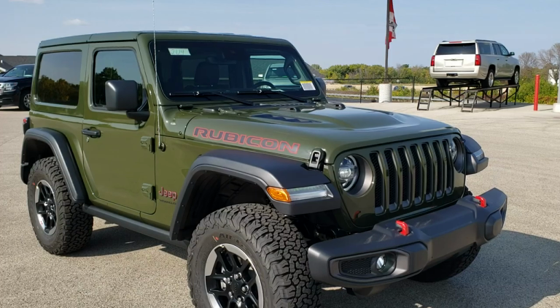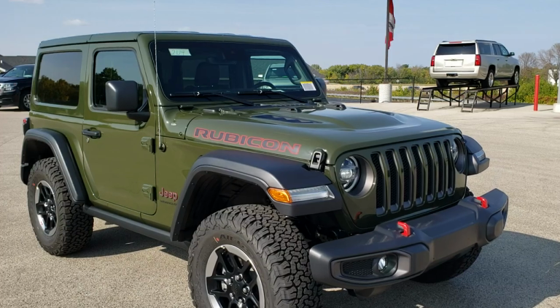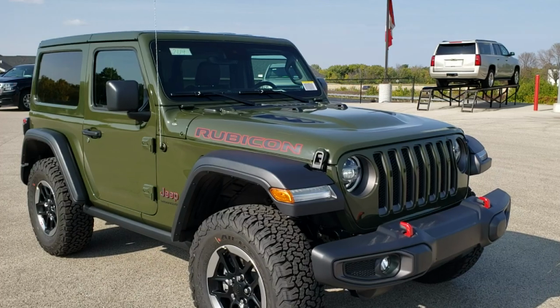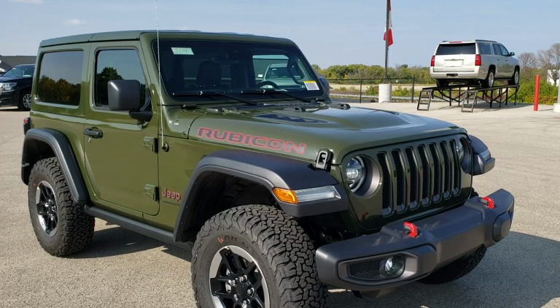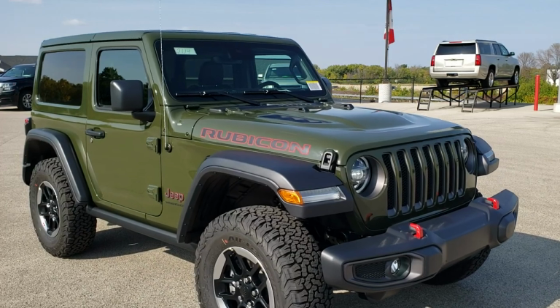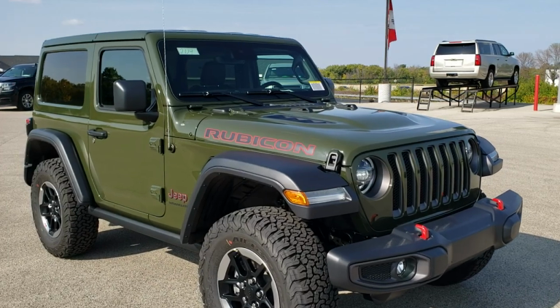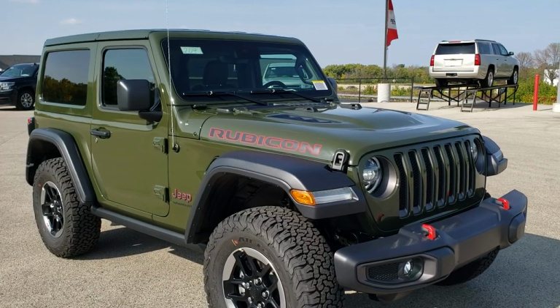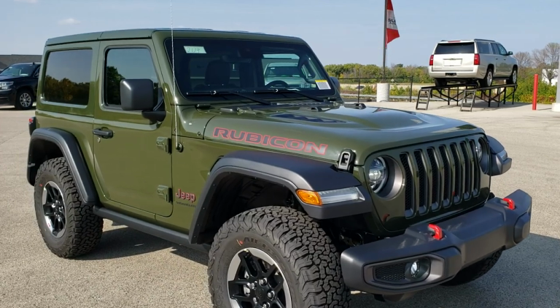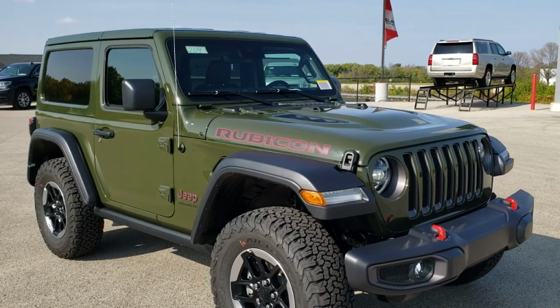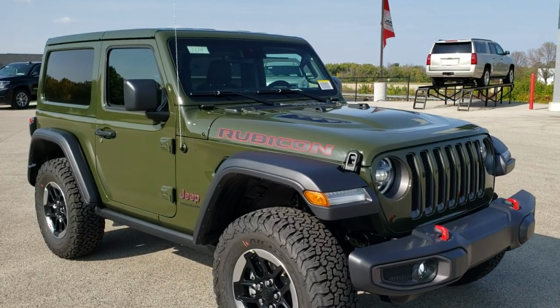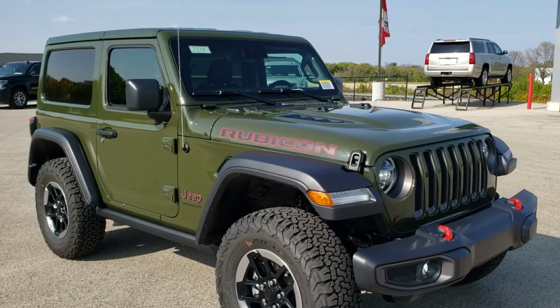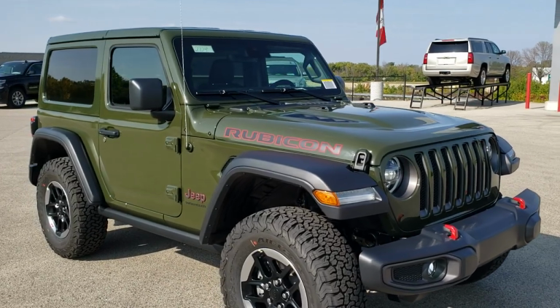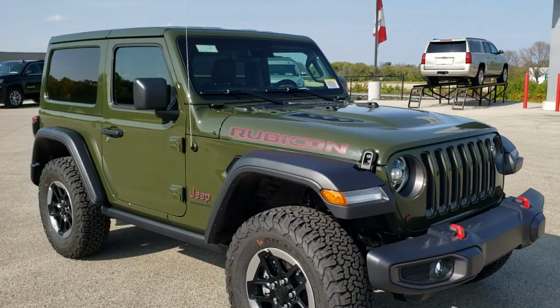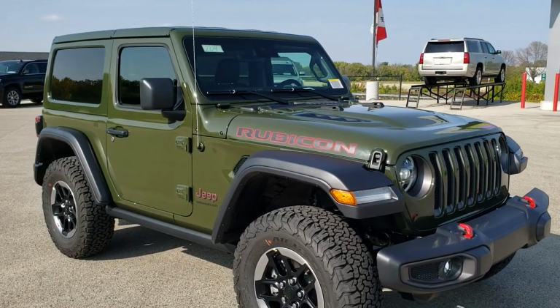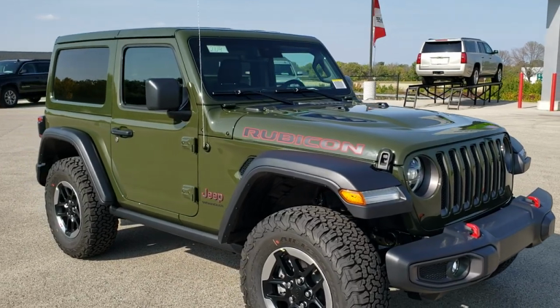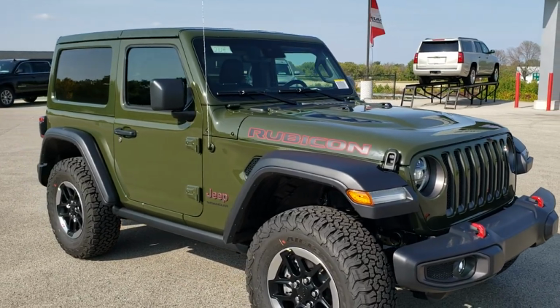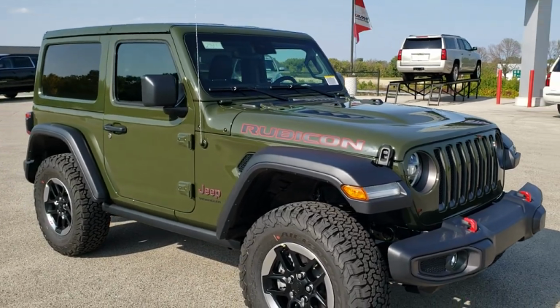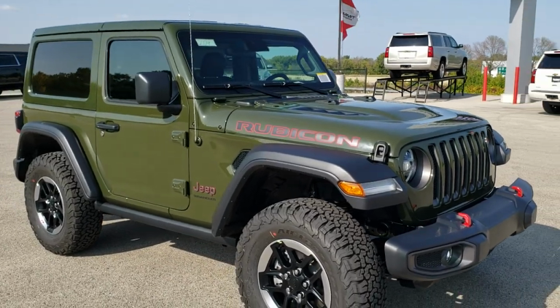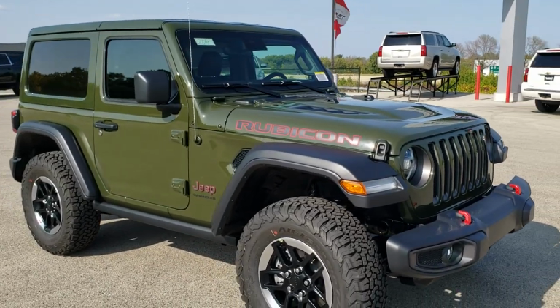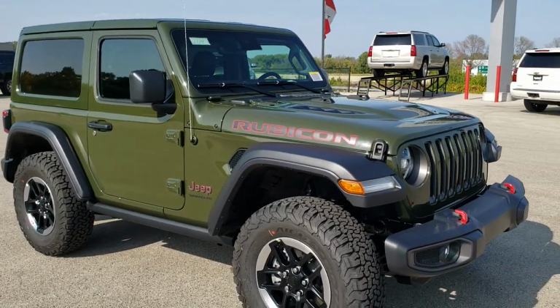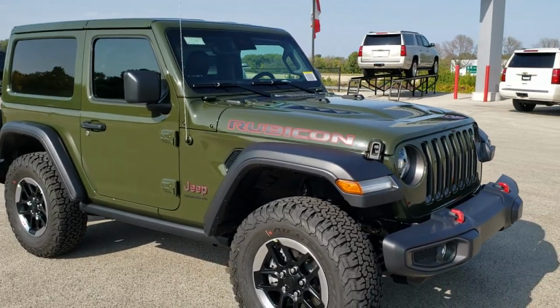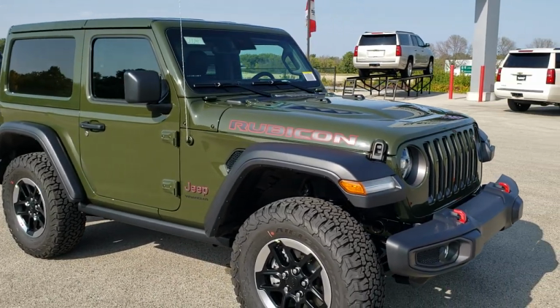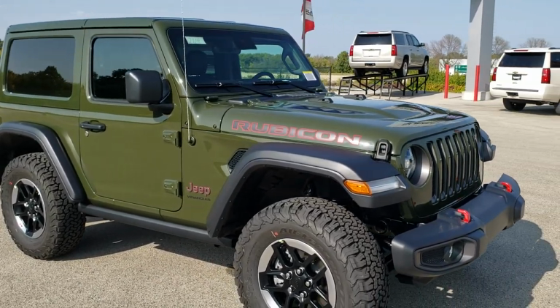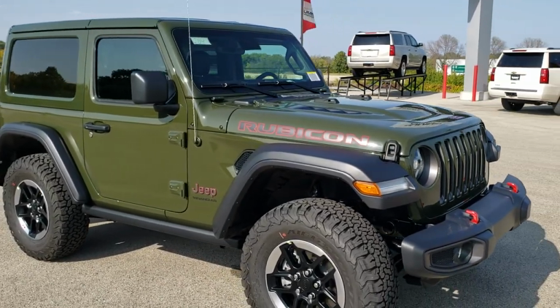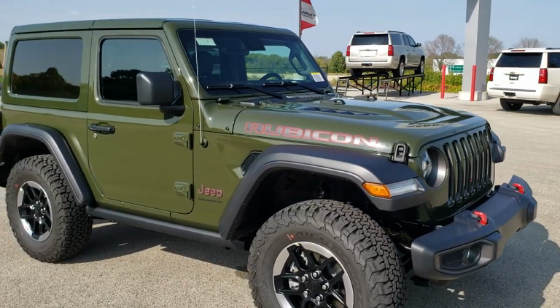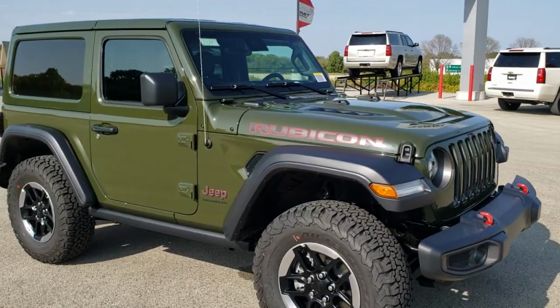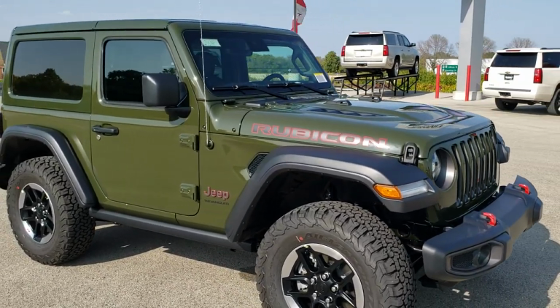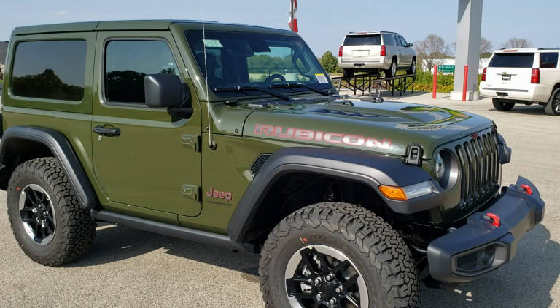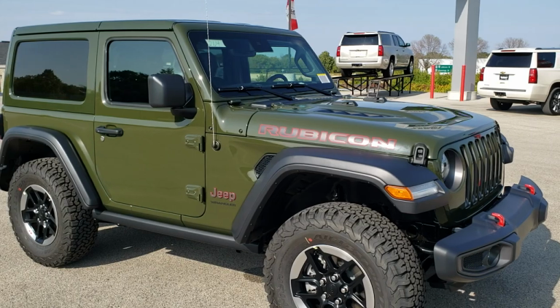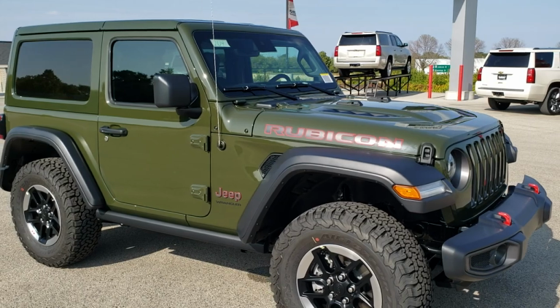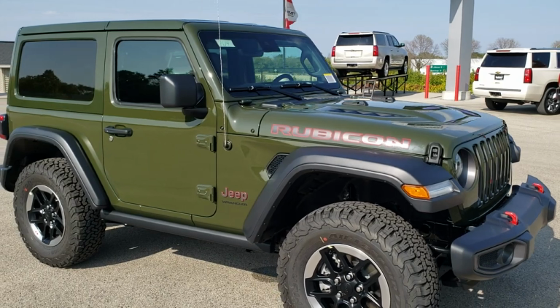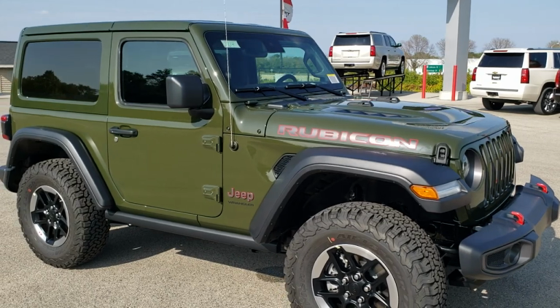This is stock number 21J4. We are here at Summit Auto in Fond du Lac, Wisconsin, your new and used Jeep headquarters.